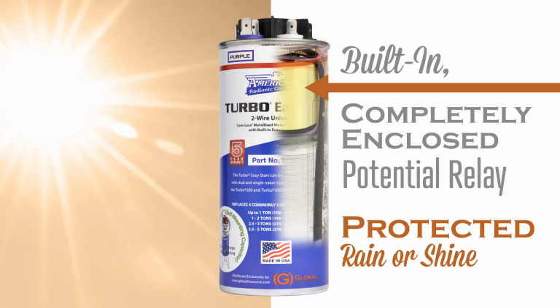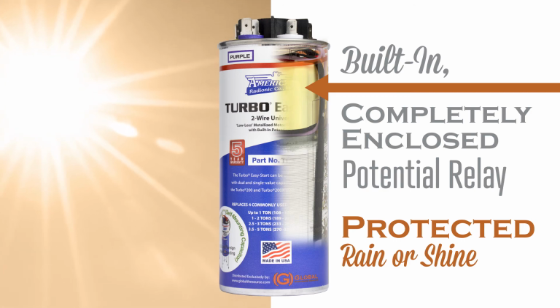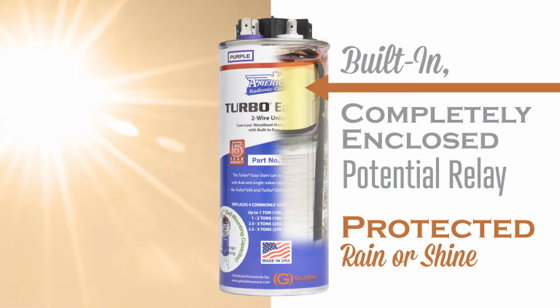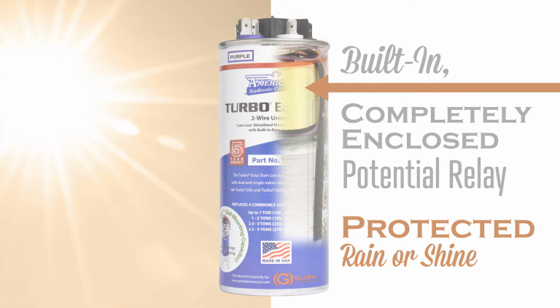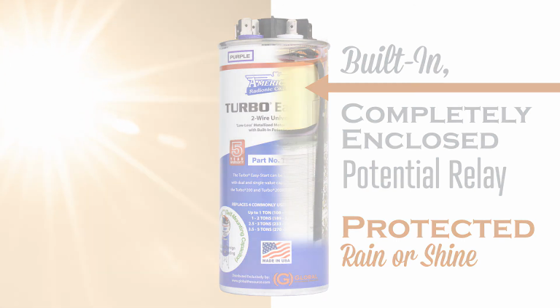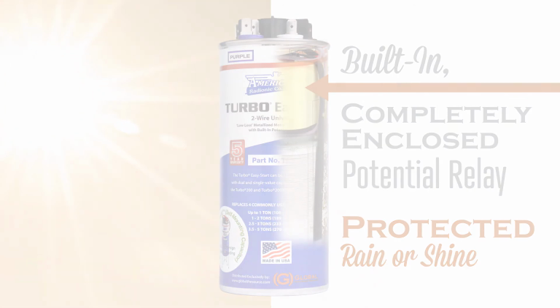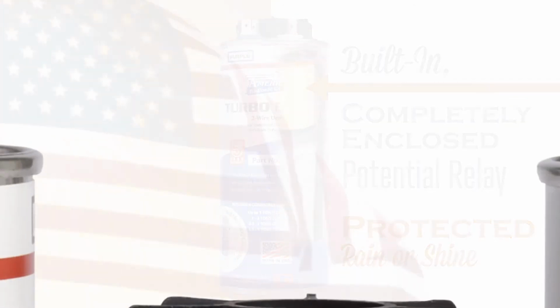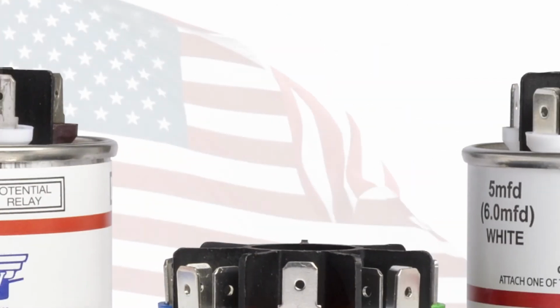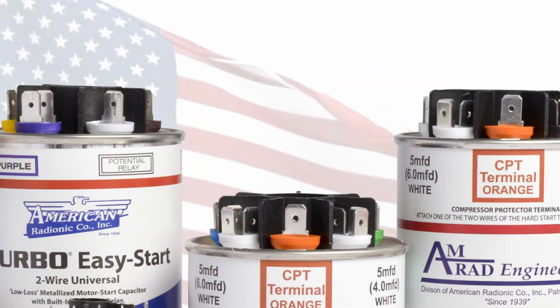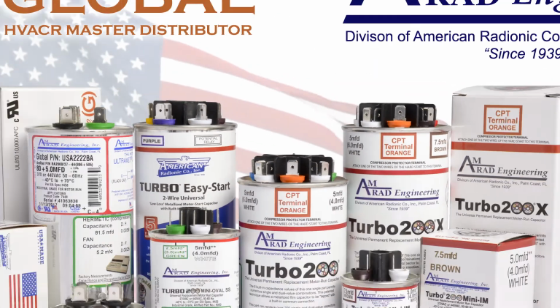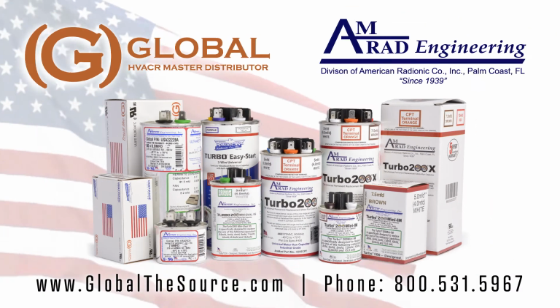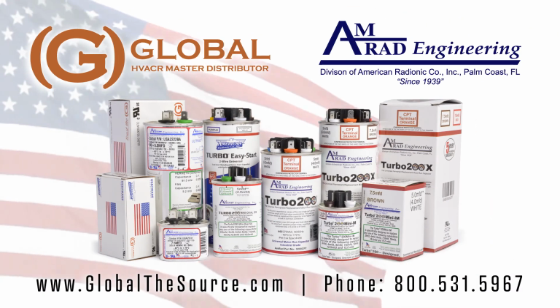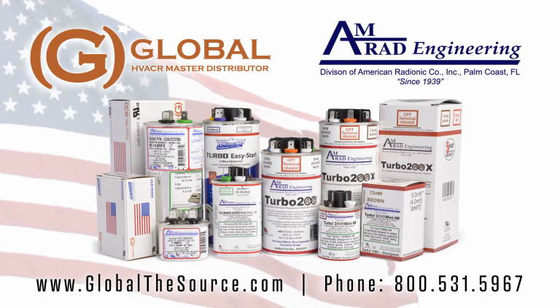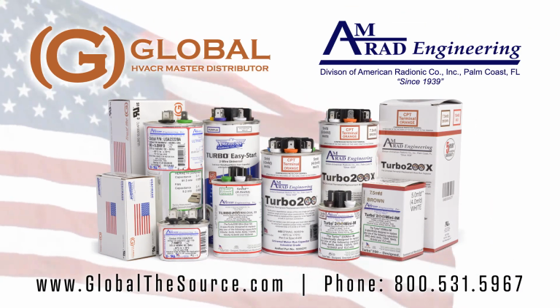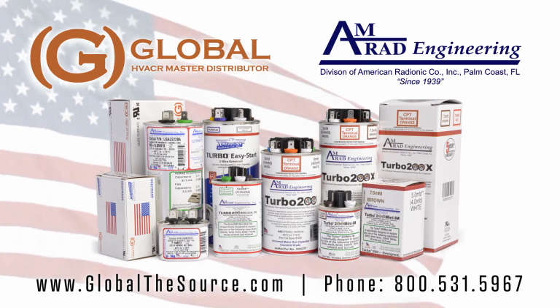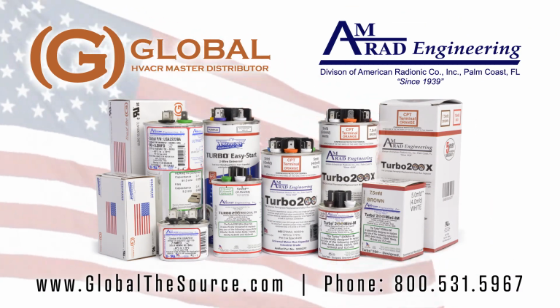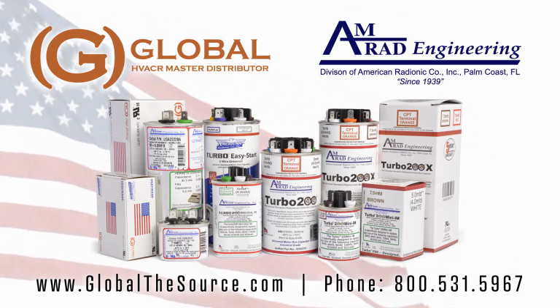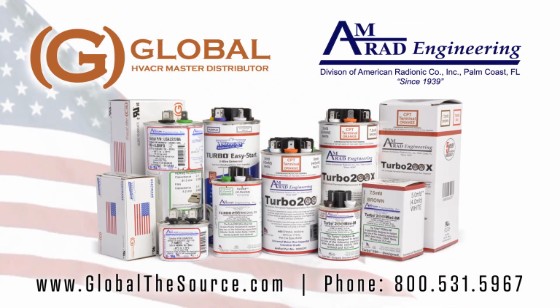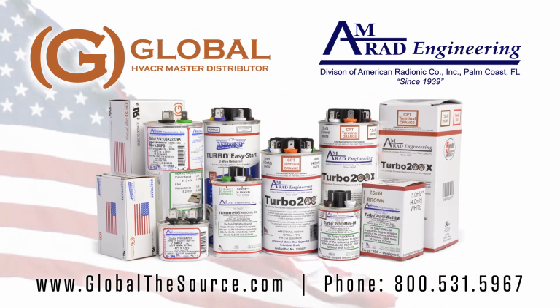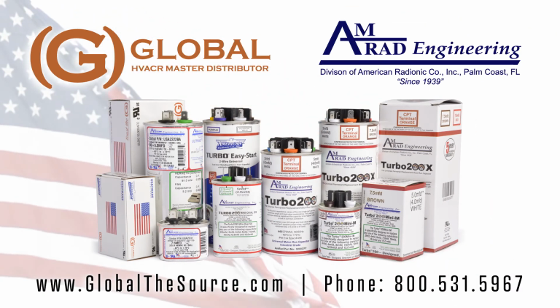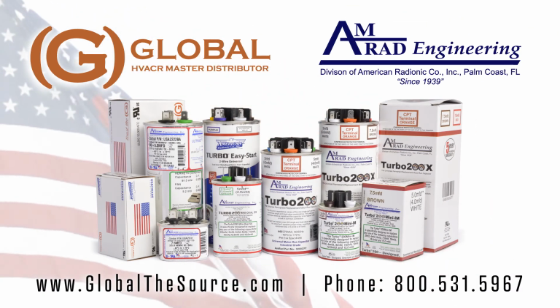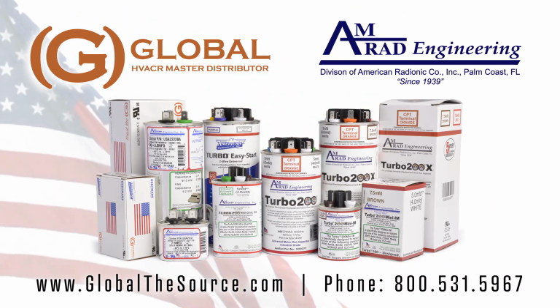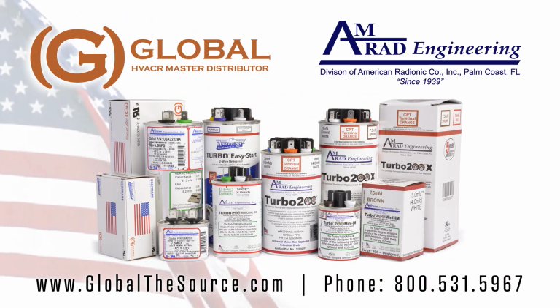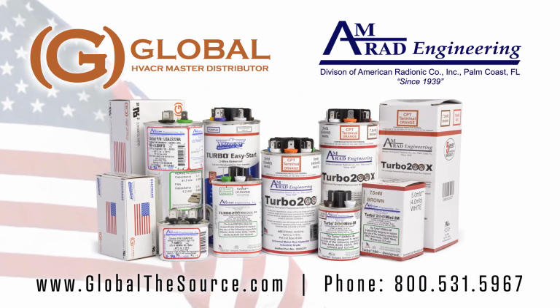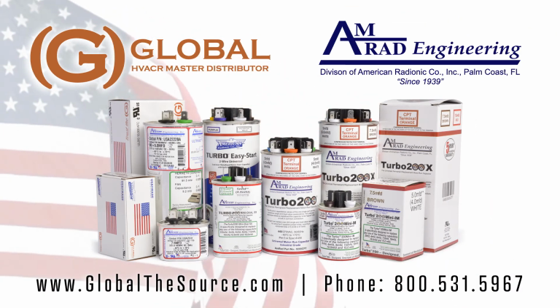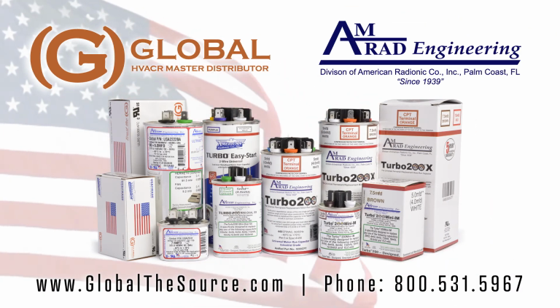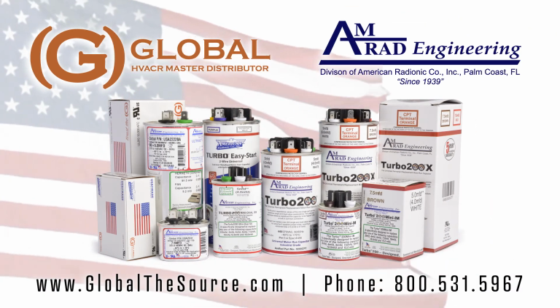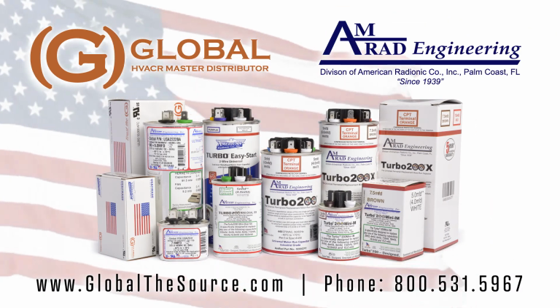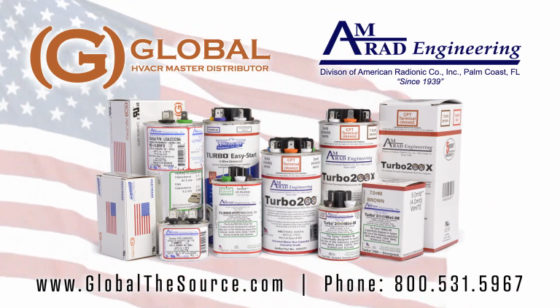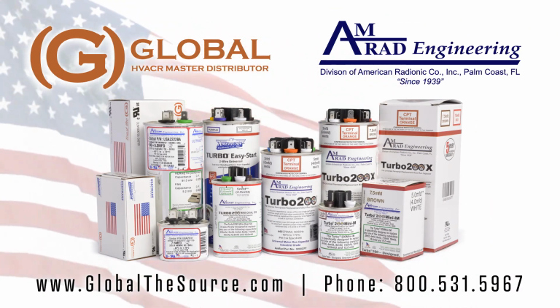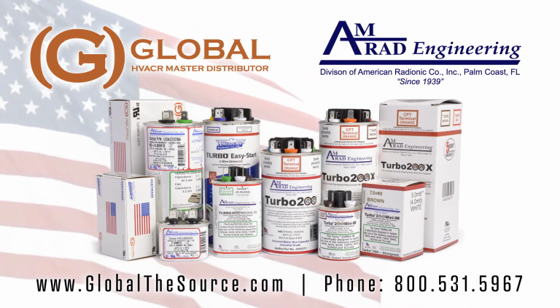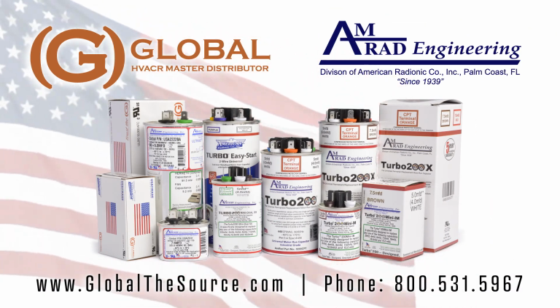As AMRAD's exclusive distributor, Global The Source is proud to support America, American manufacturing, and the American worker.